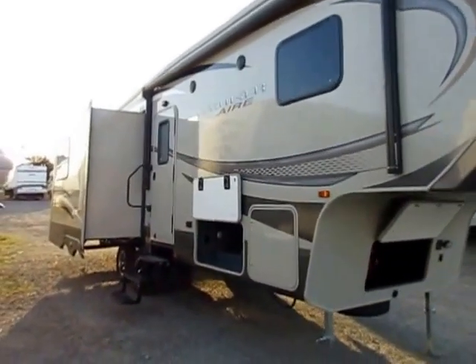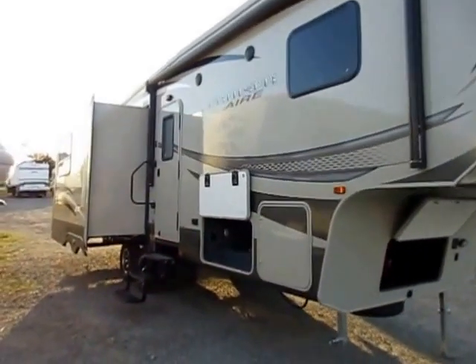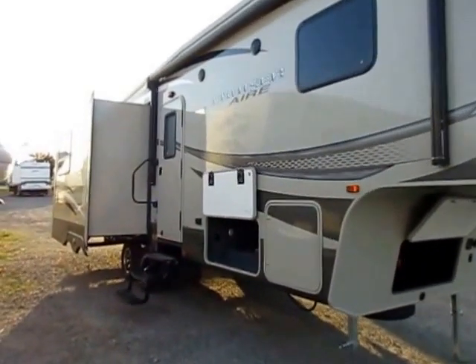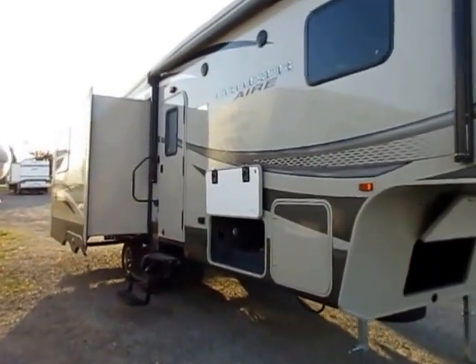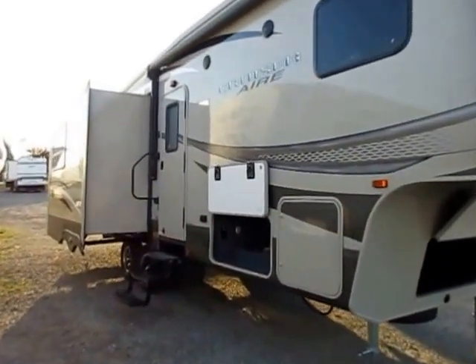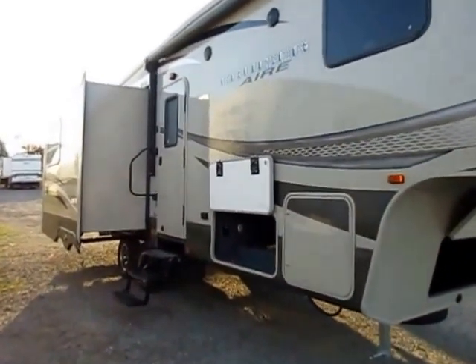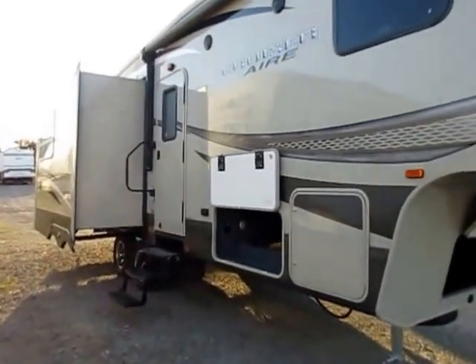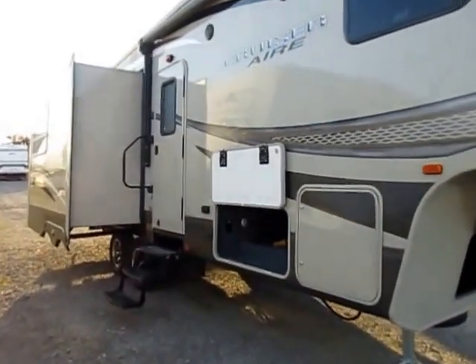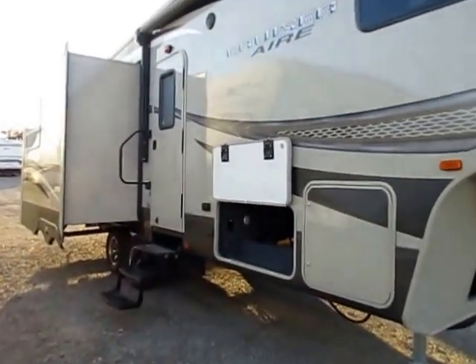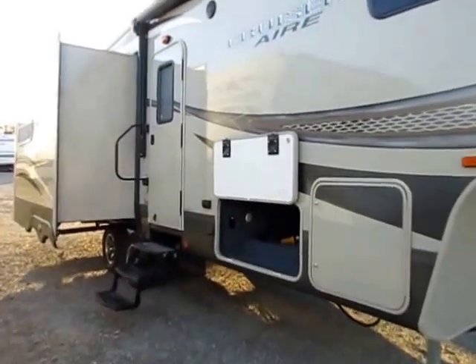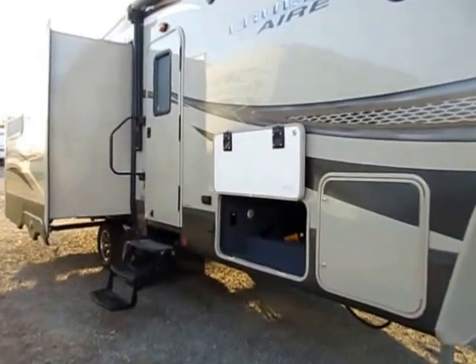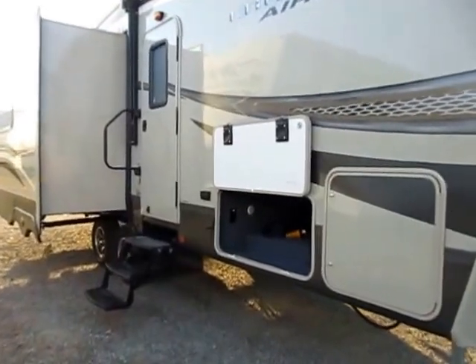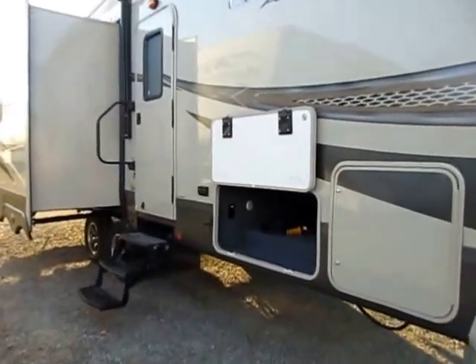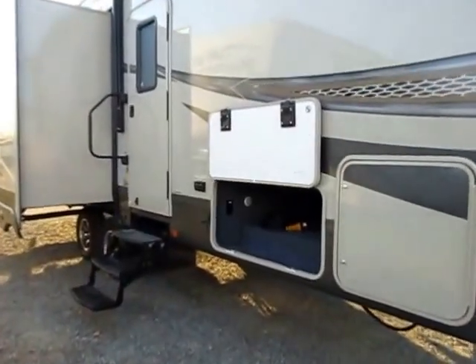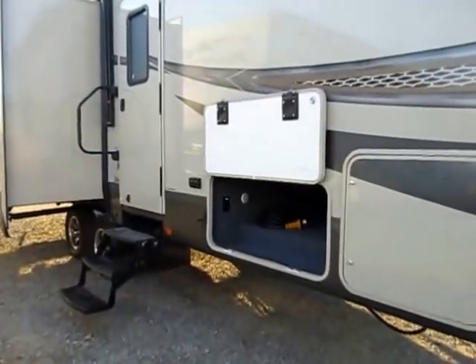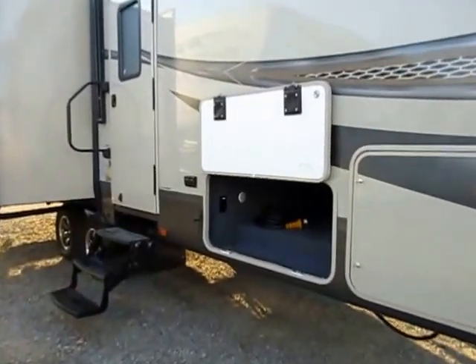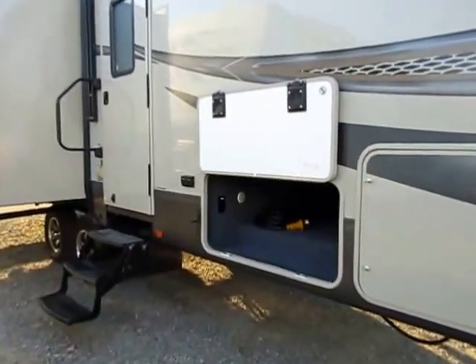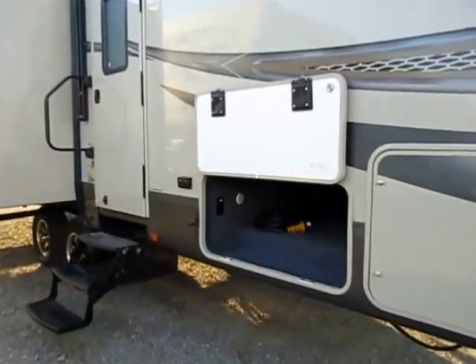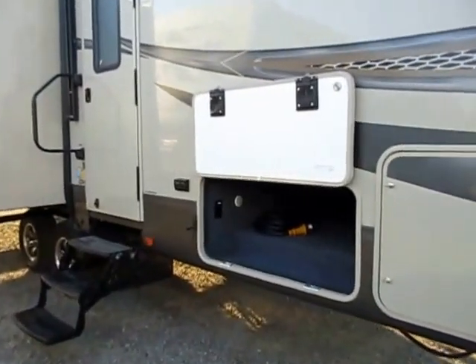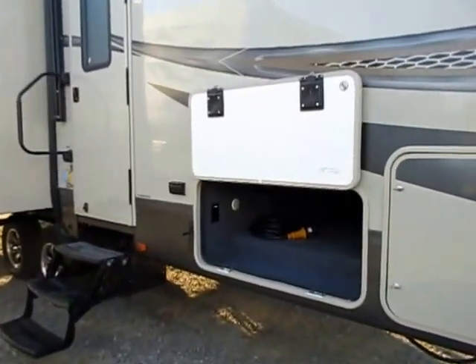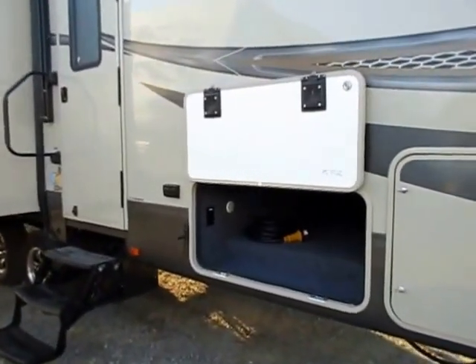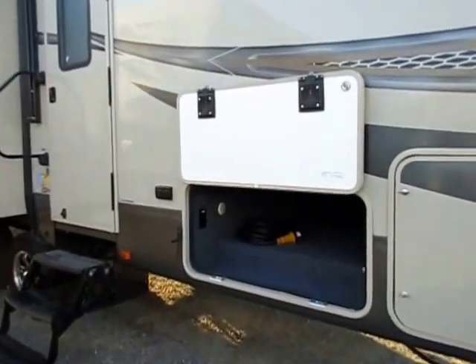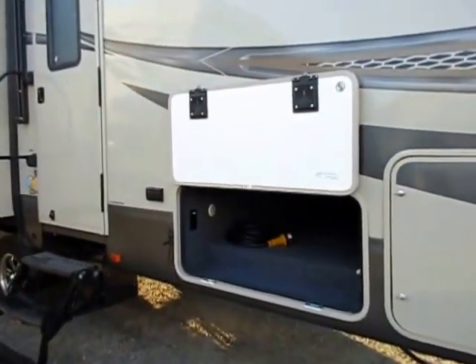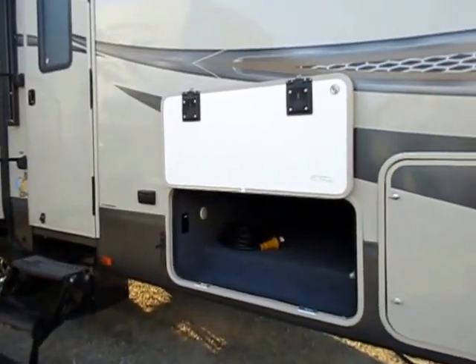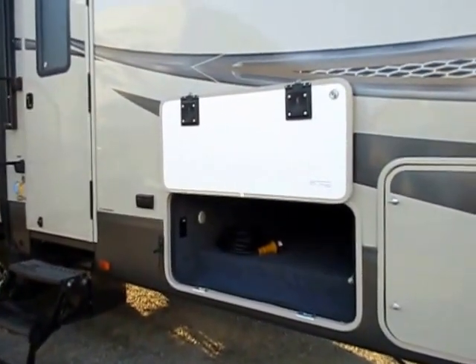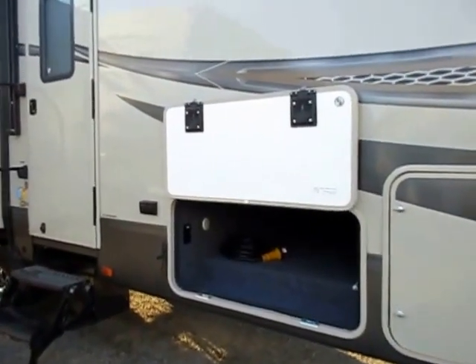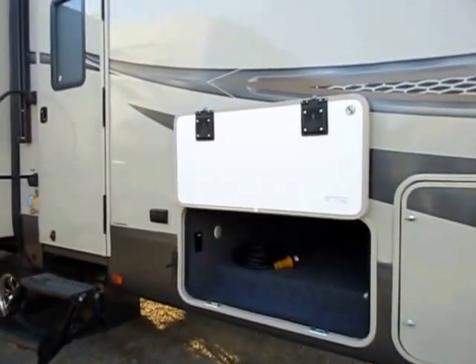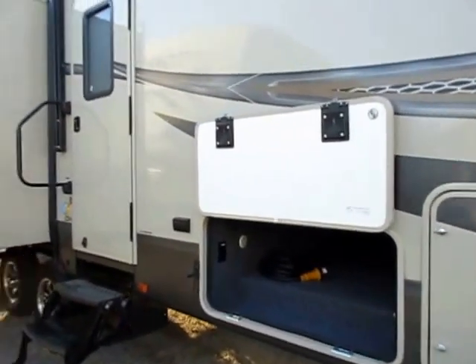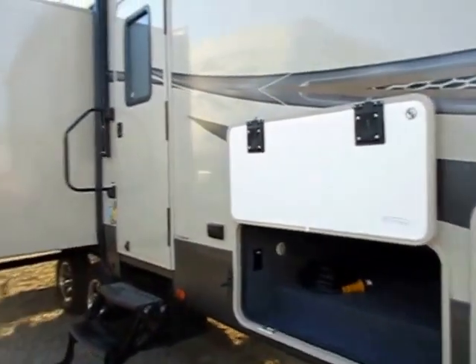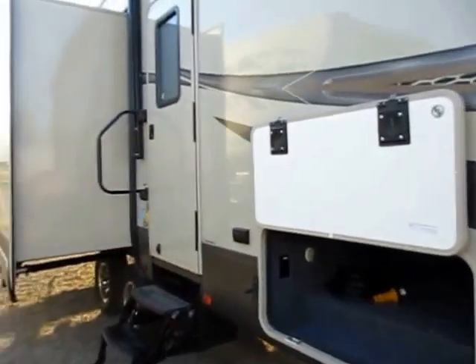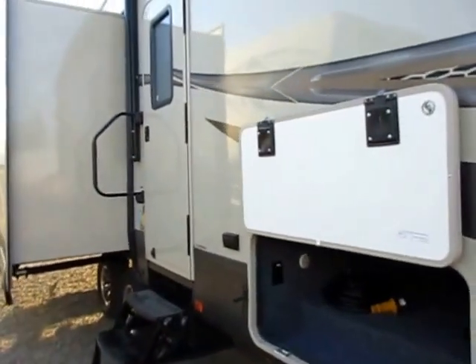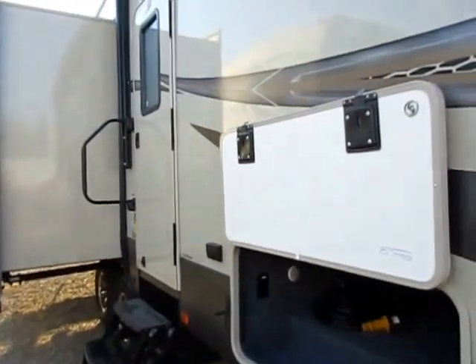Half-ton towable for proper half tons, and a lot of higher-end fifth wheel amenities on a mid-level fifth wheel. For instance, we've got the nicer bus-style slam latch baggage doors.